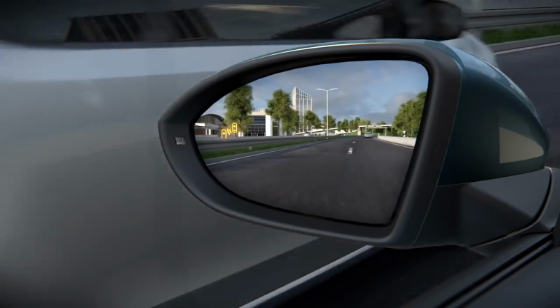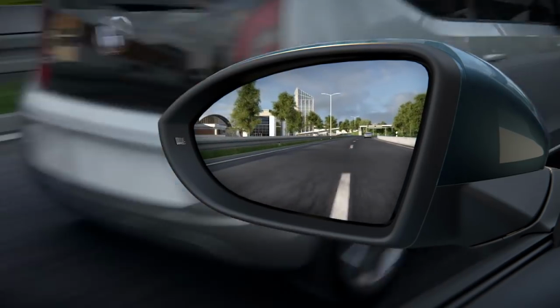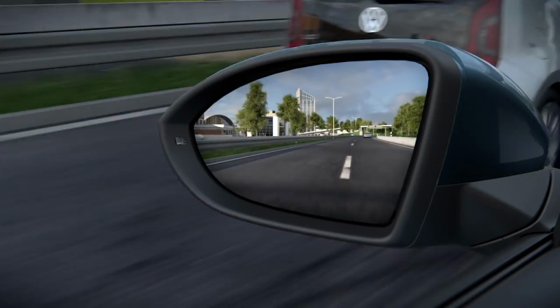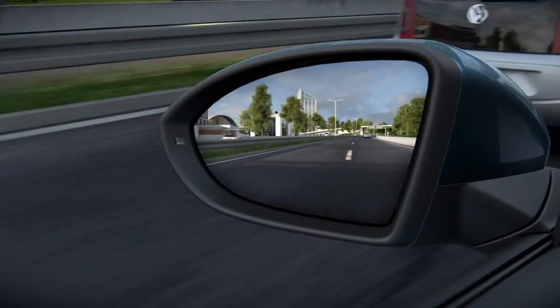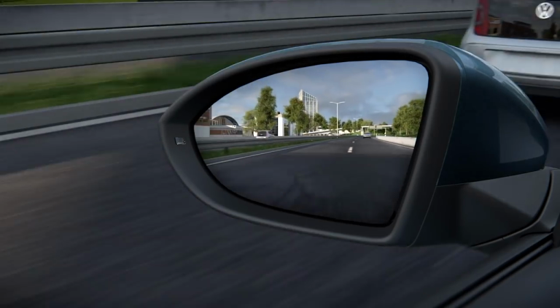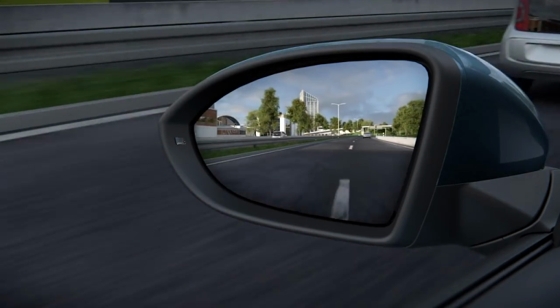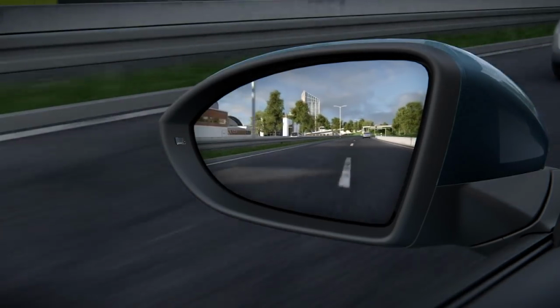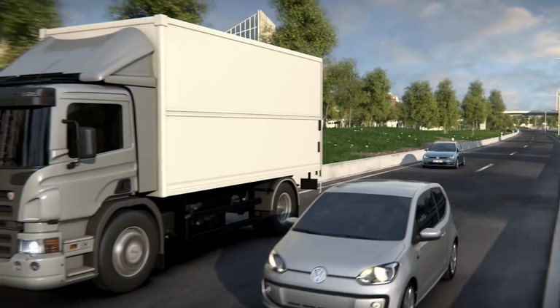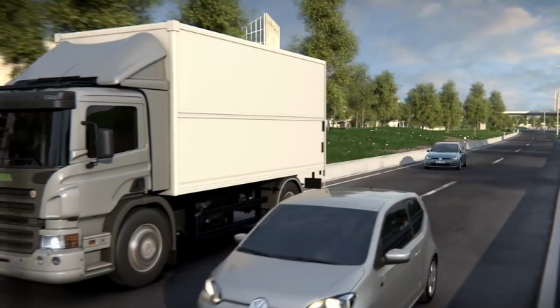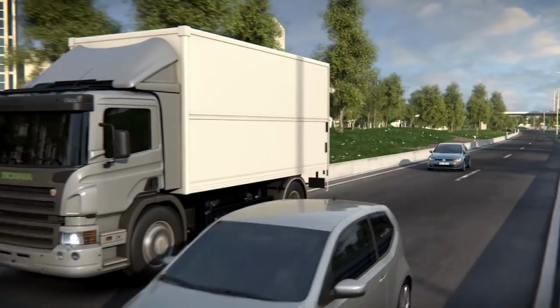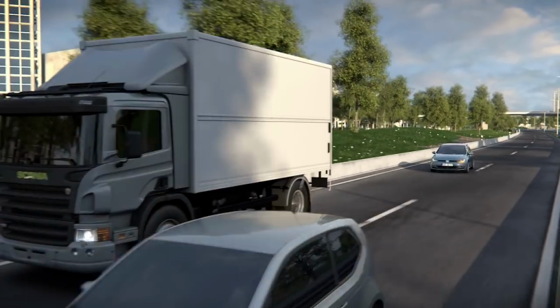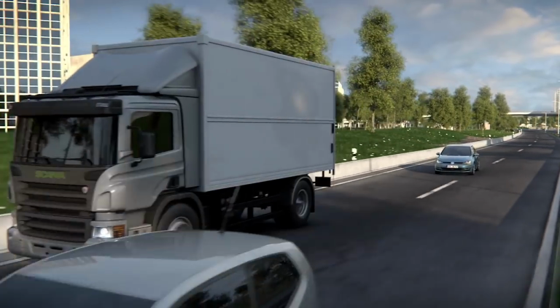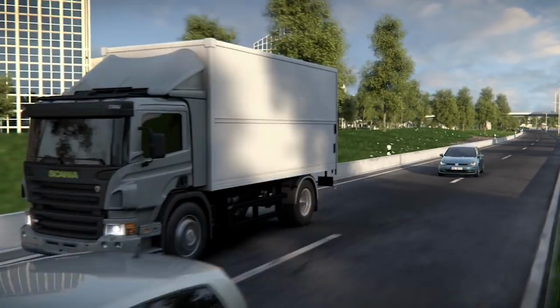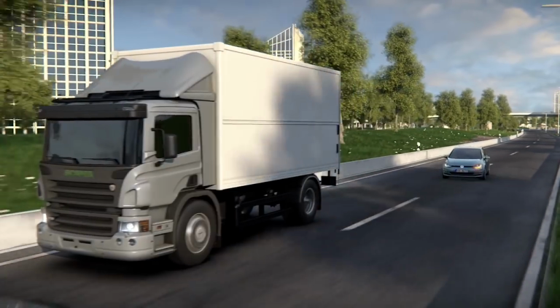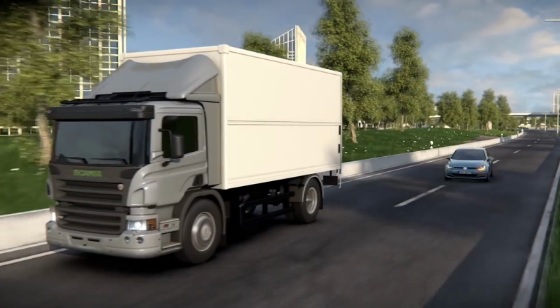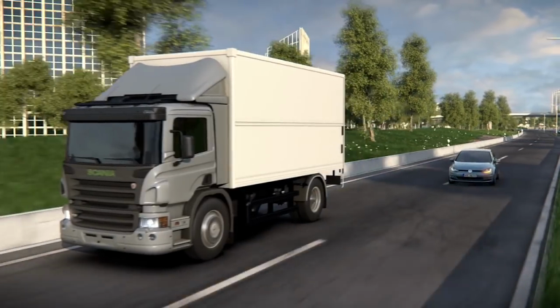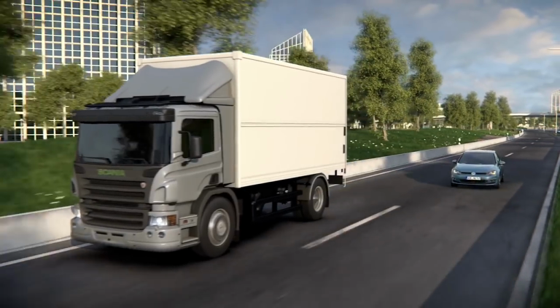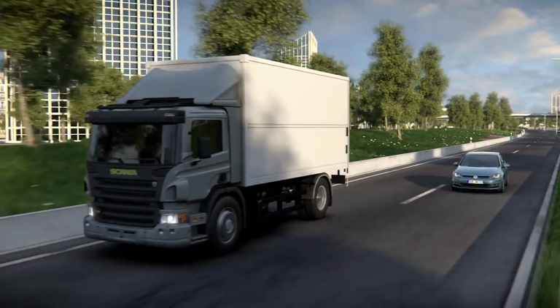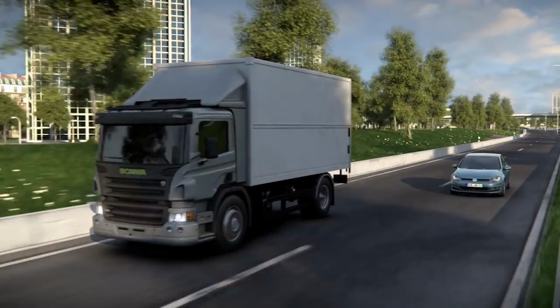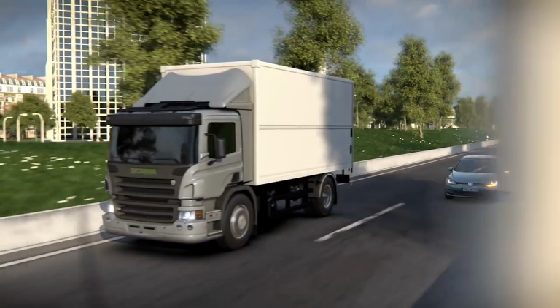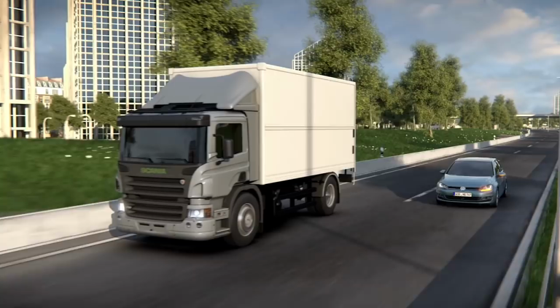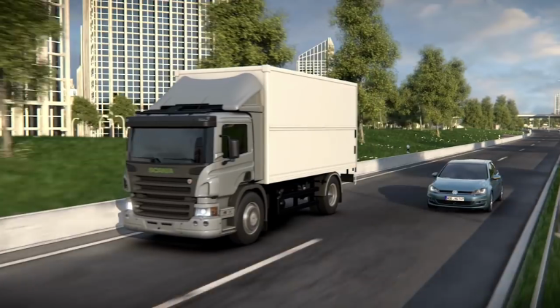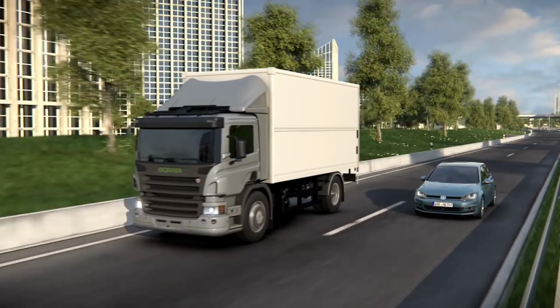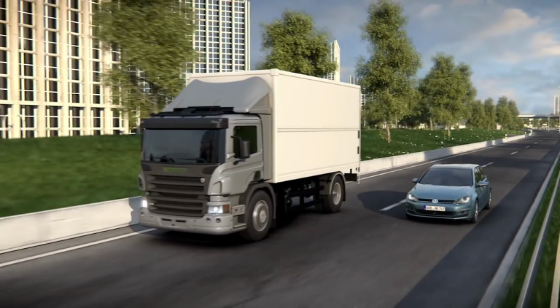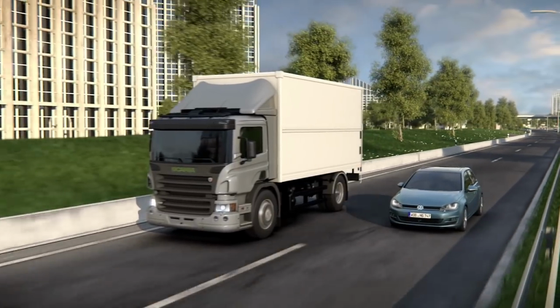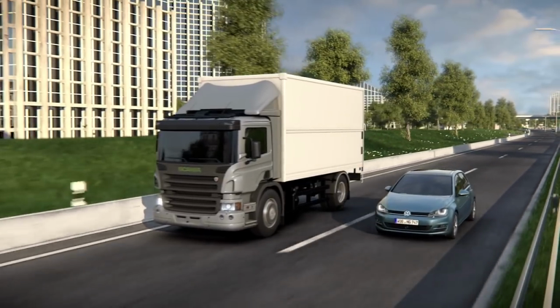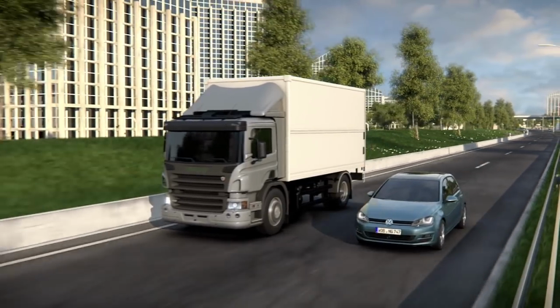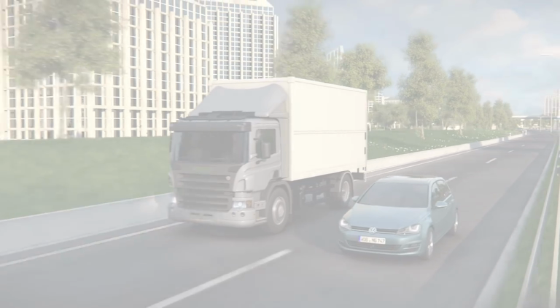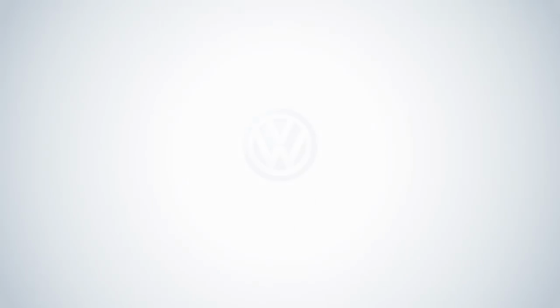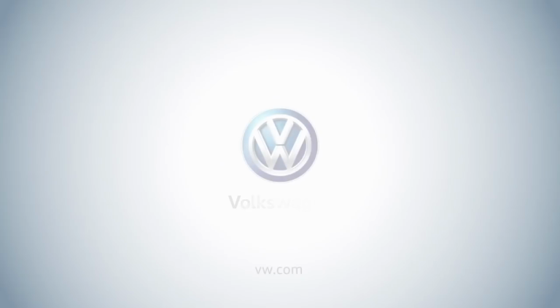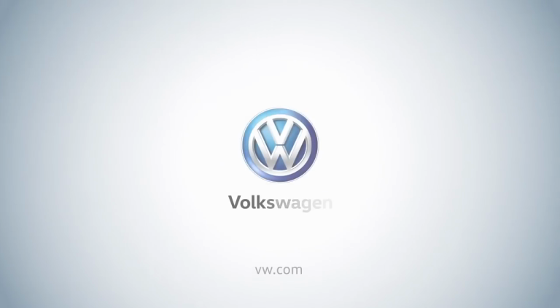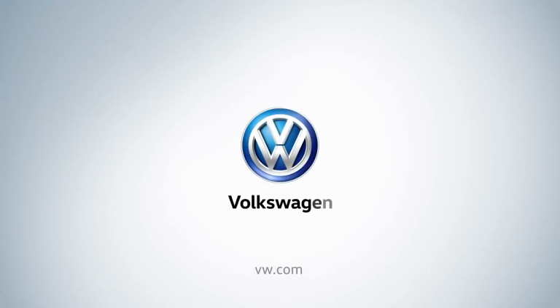Volkswagen Blind Spot Monitor — one of many available driver assistance features that helps make sure your drive is an easier one.